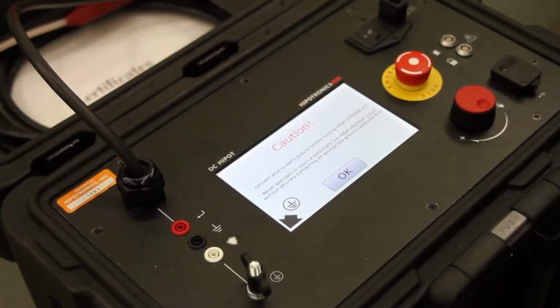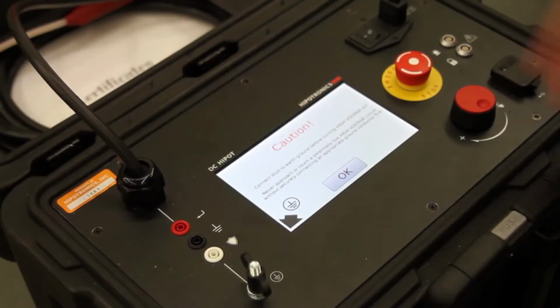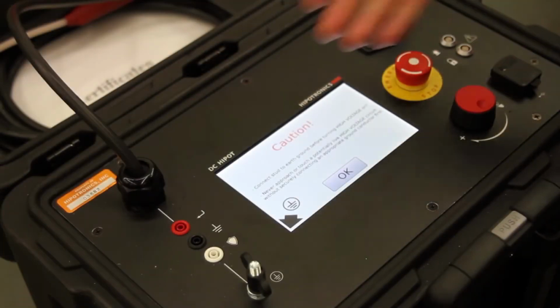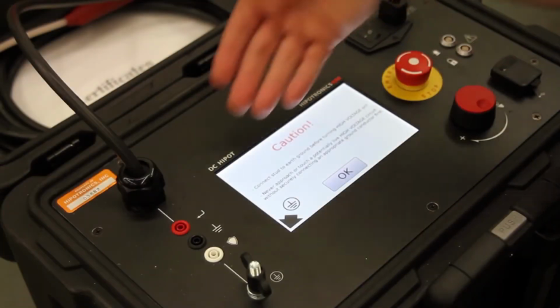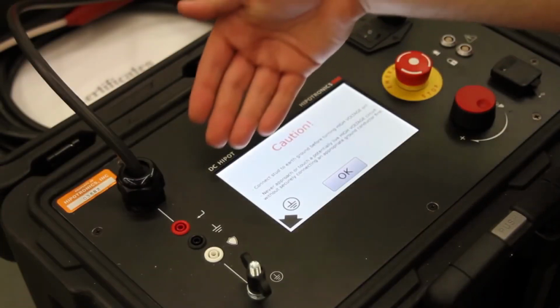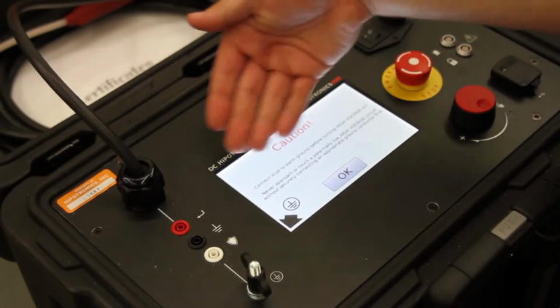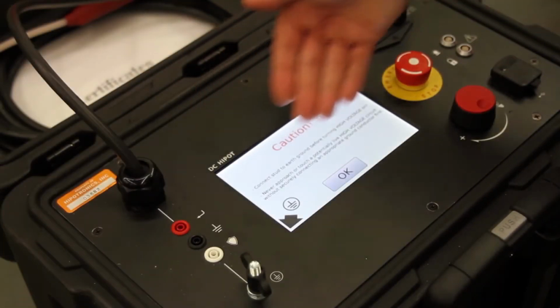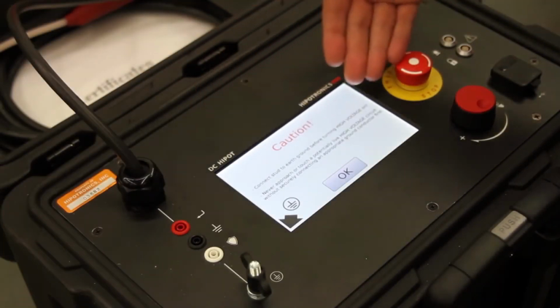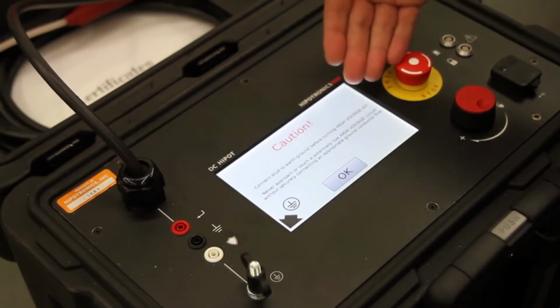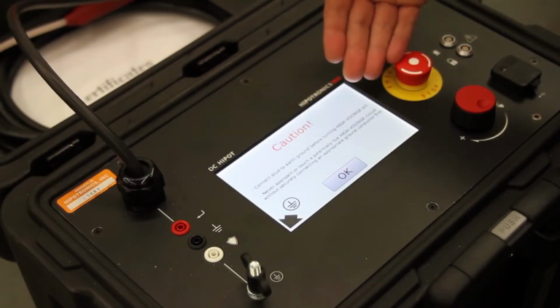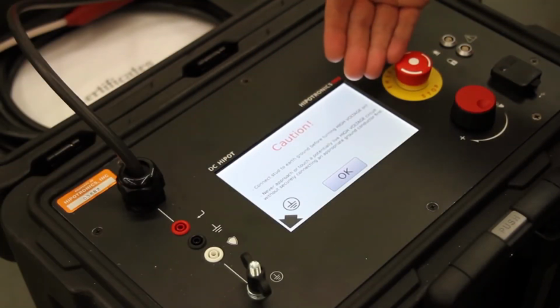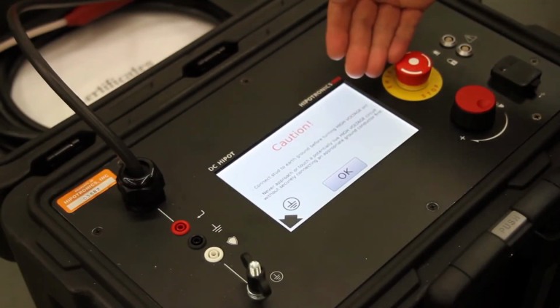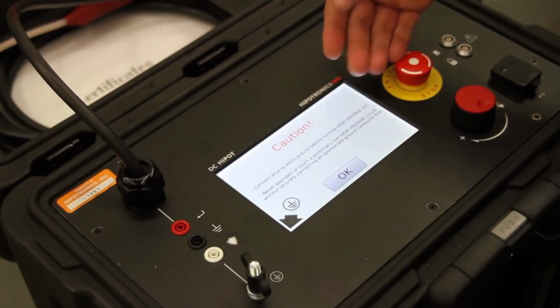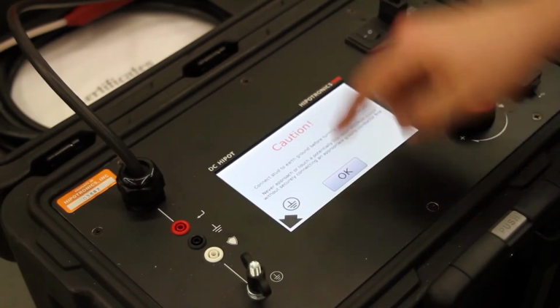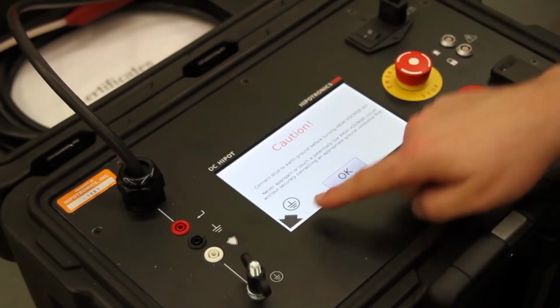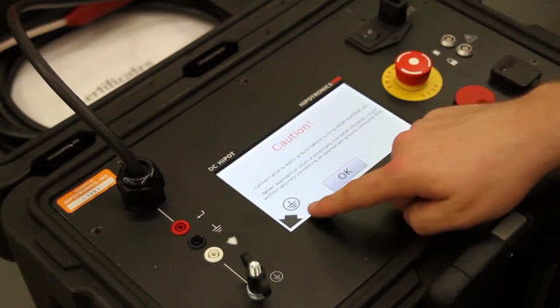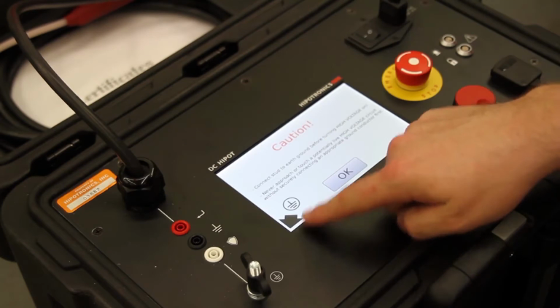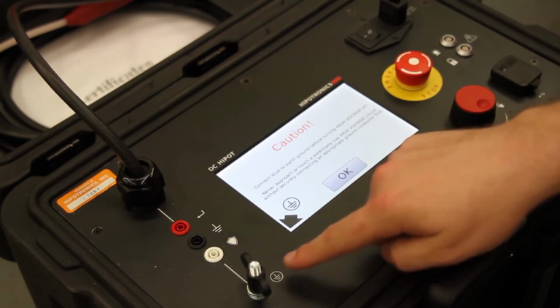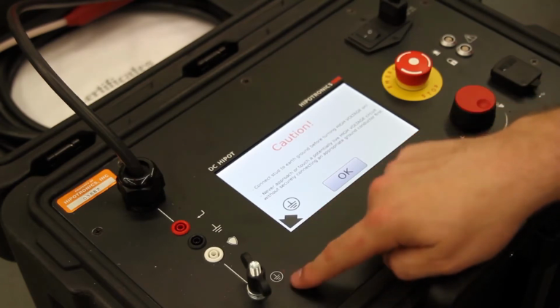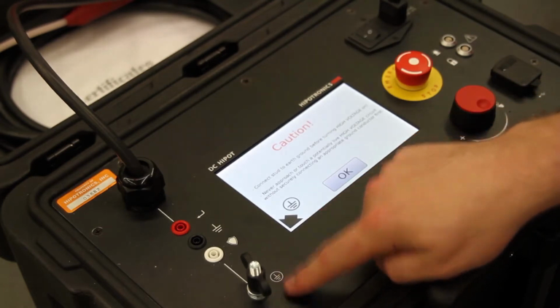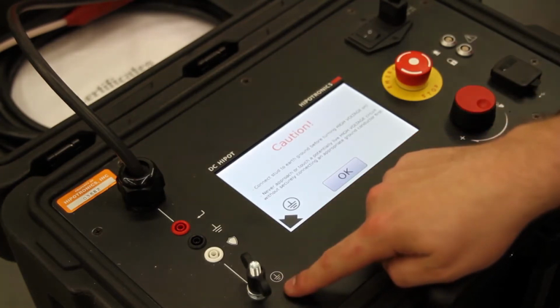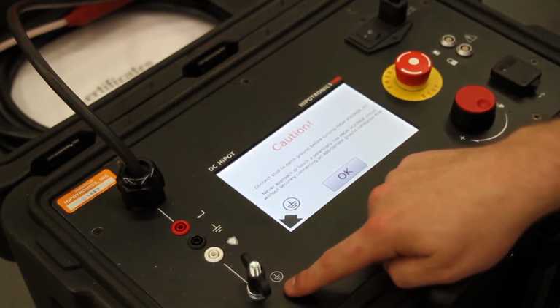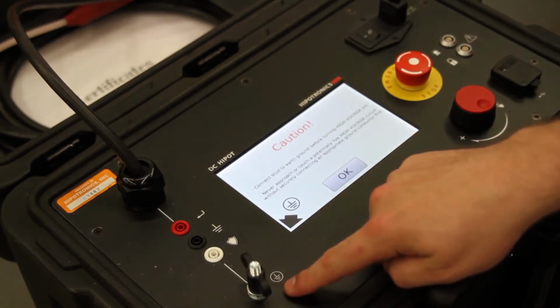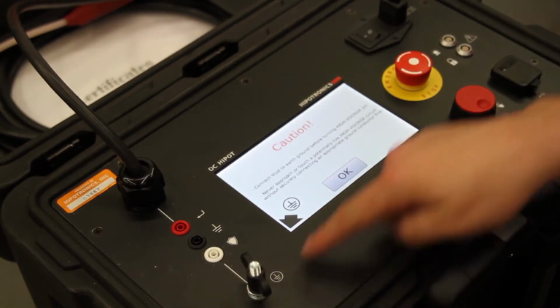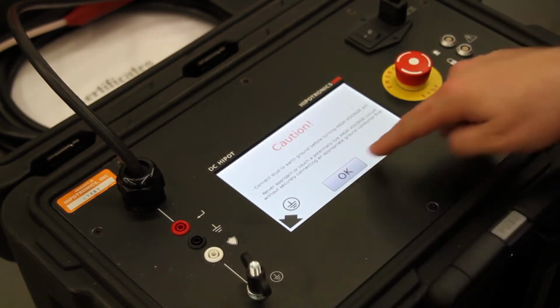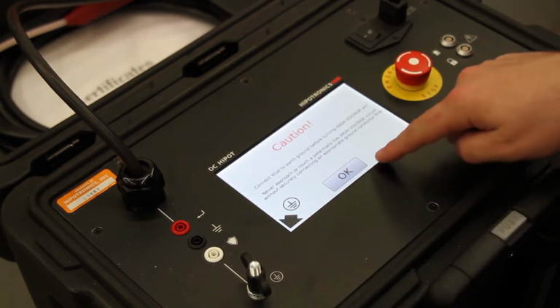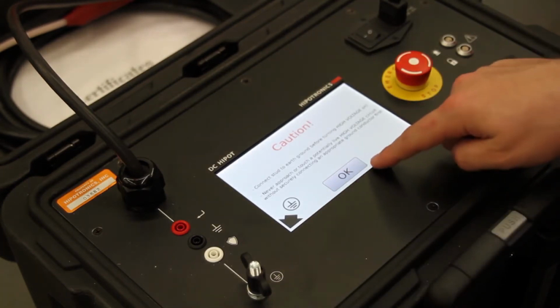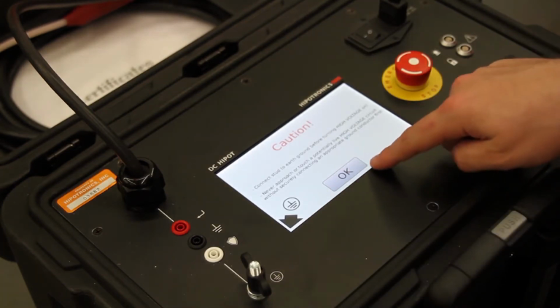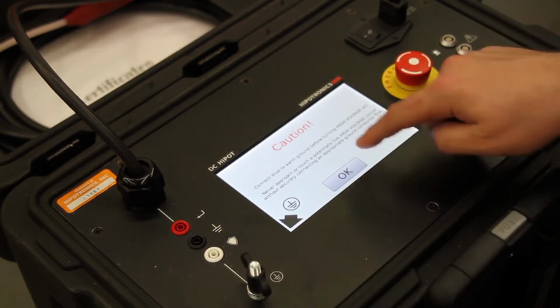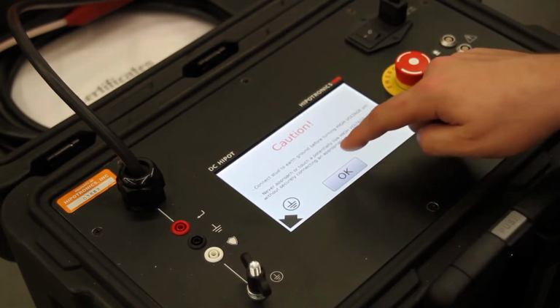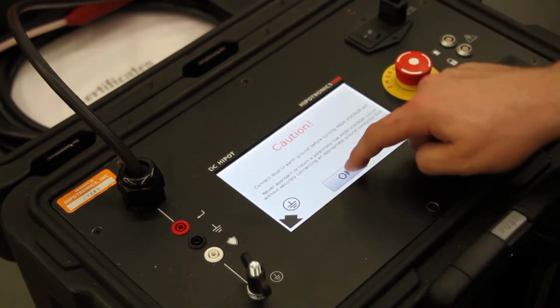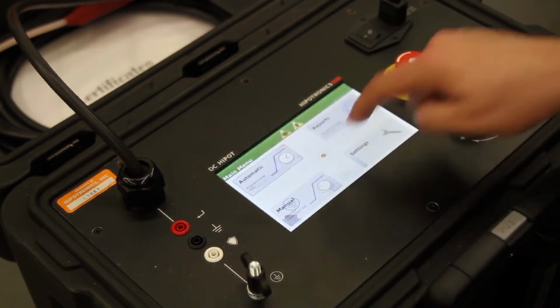It will finish its boot sequence in a few seconds. A warning screen will pop up, reminding you to connect to safety ground from the ground stud. Press OK when you're sure.